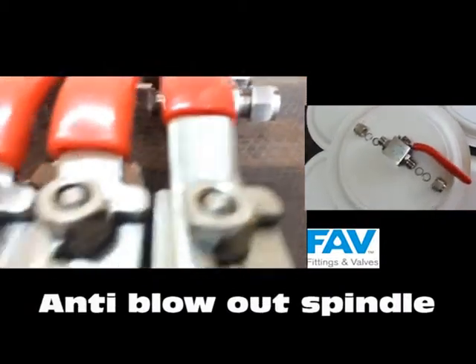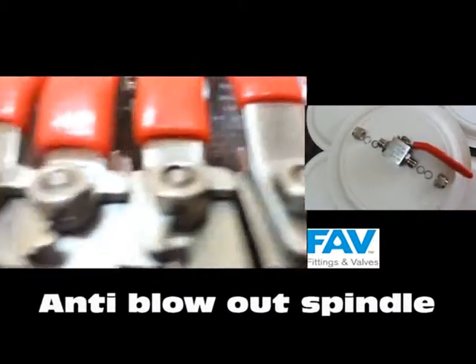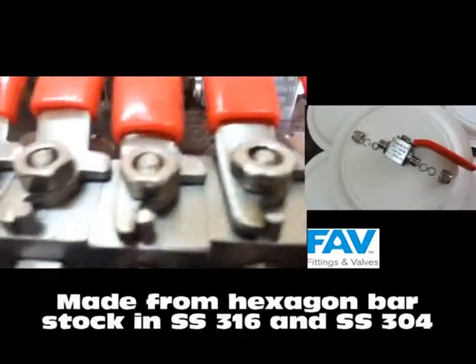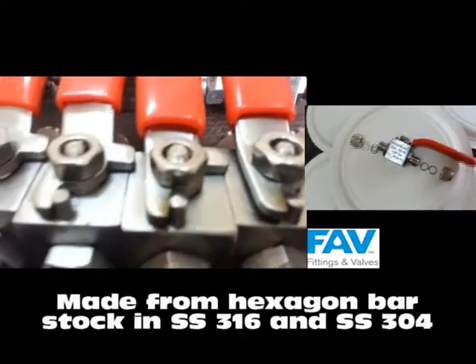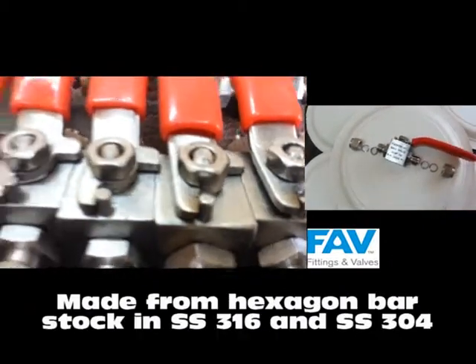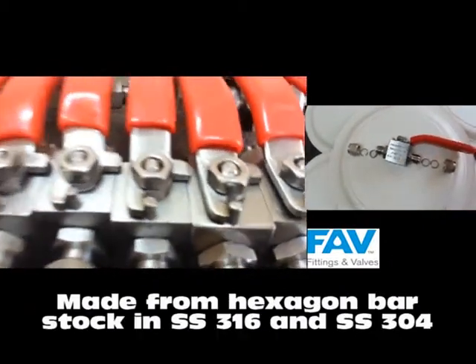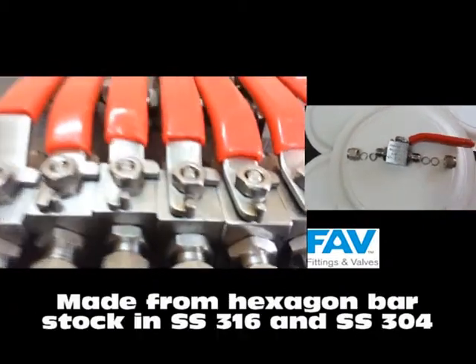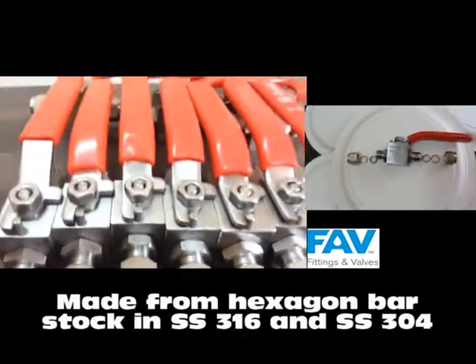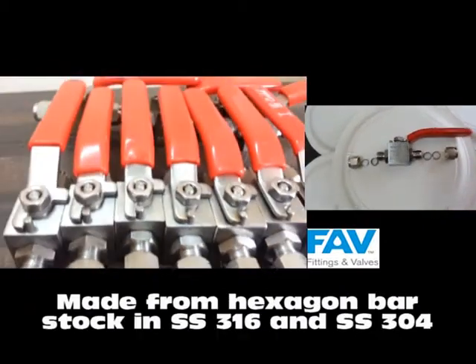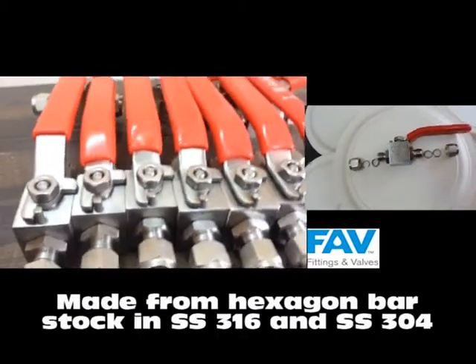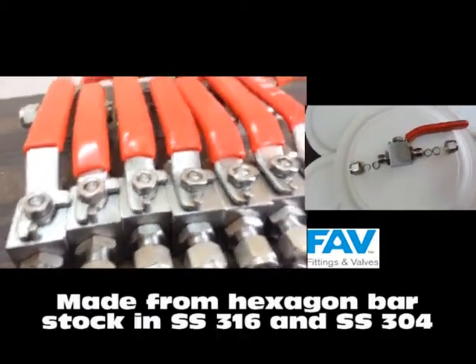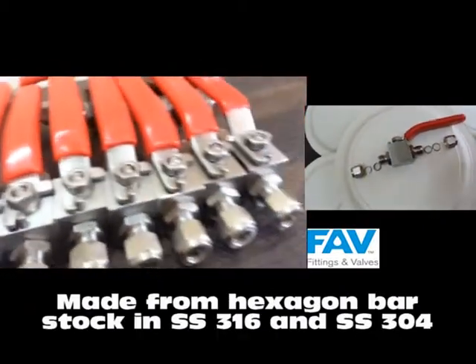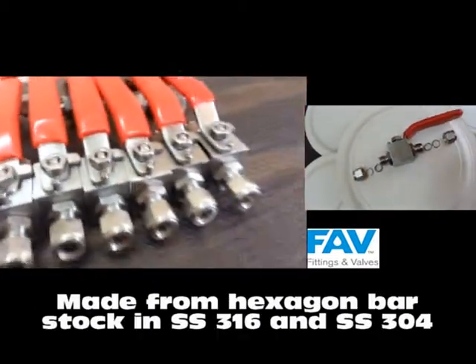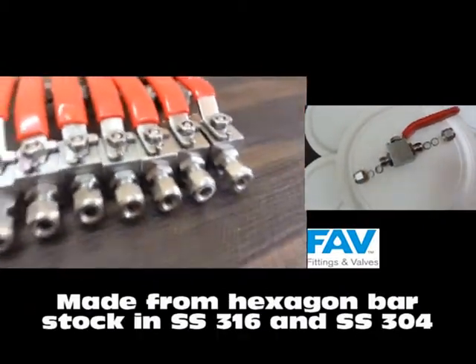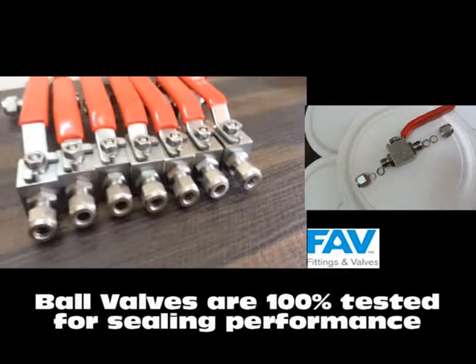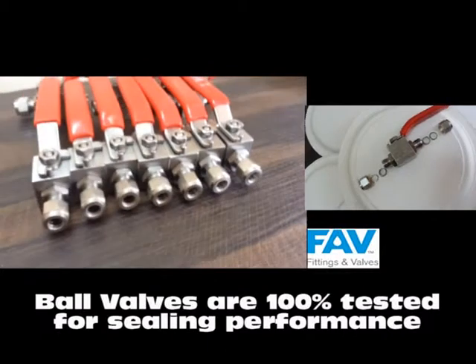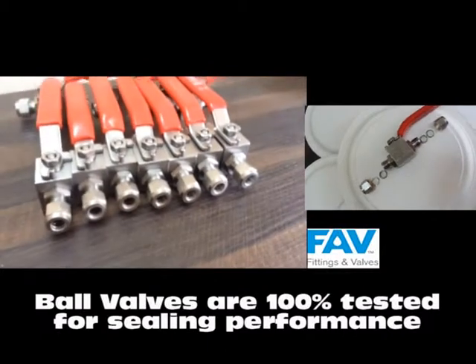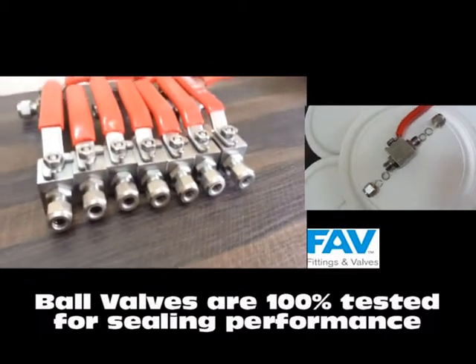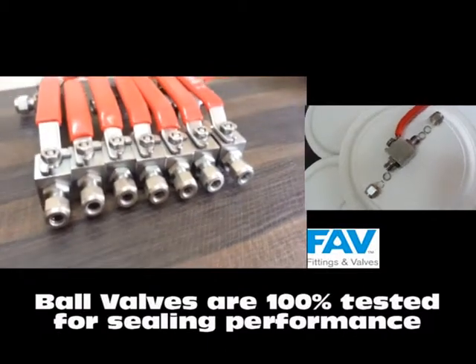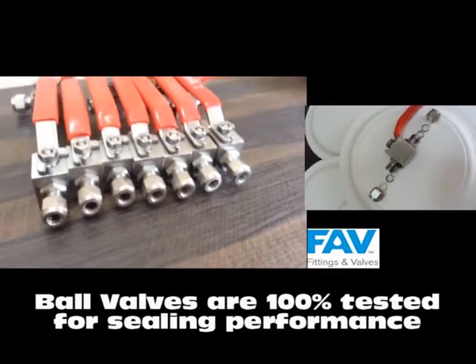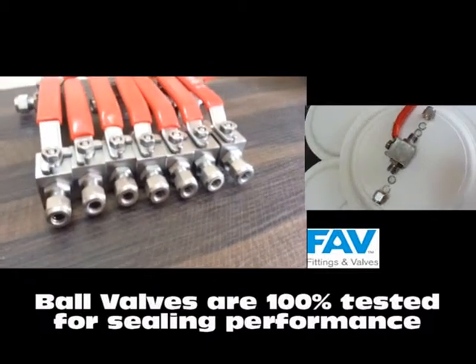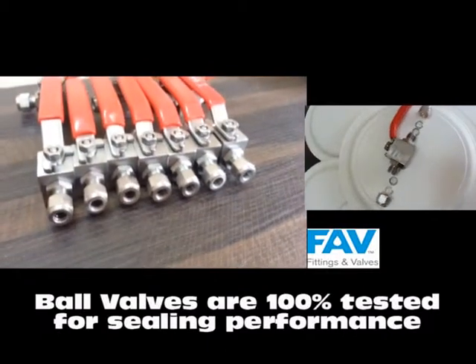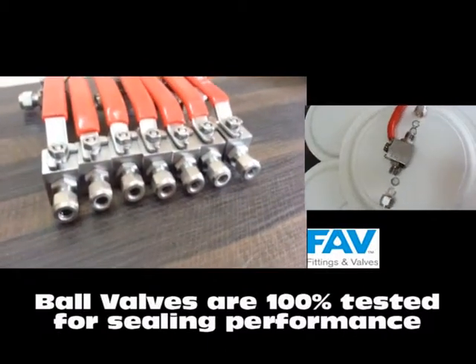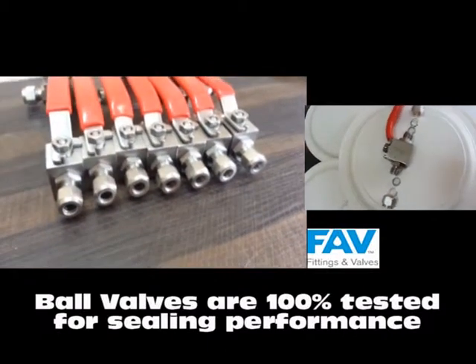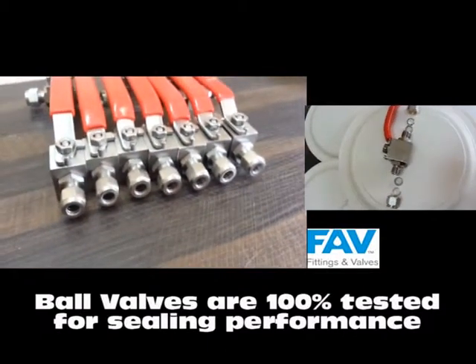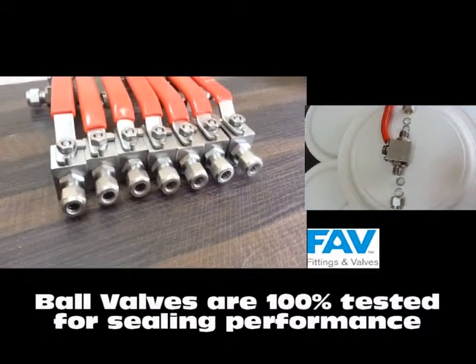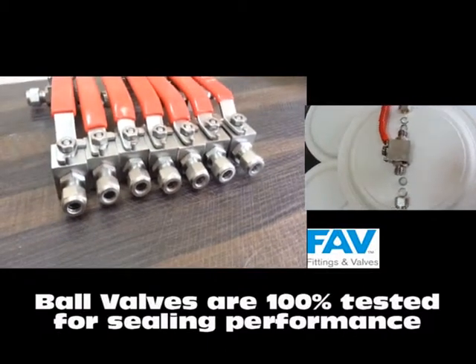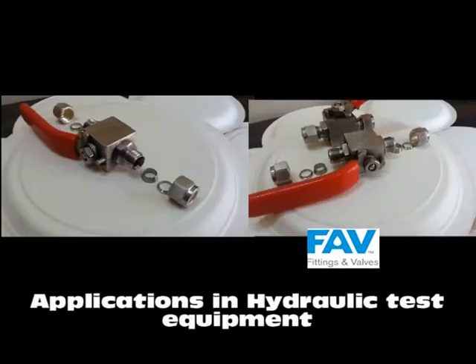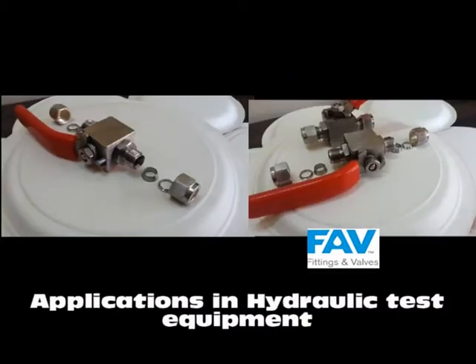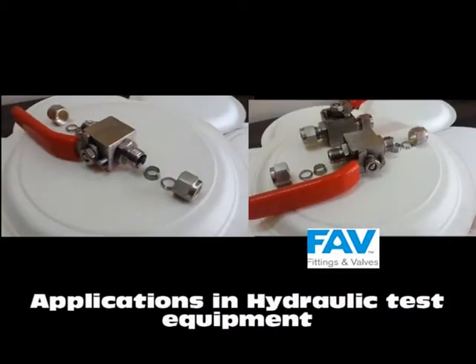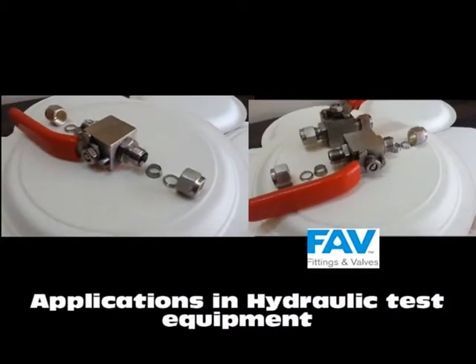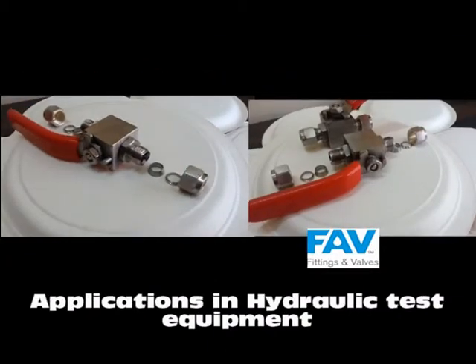All our ball valves are made from hexagon bar stock. All the ball valves we offer are 100% factory tested.